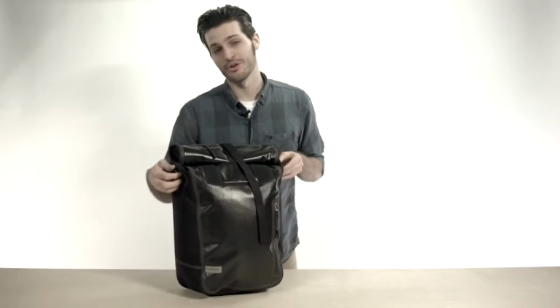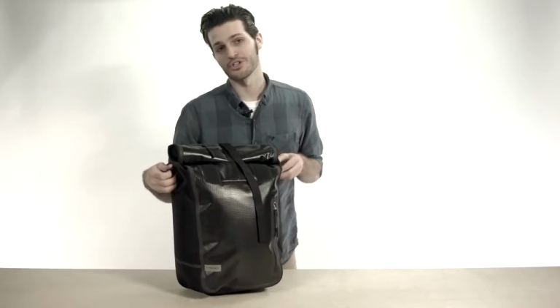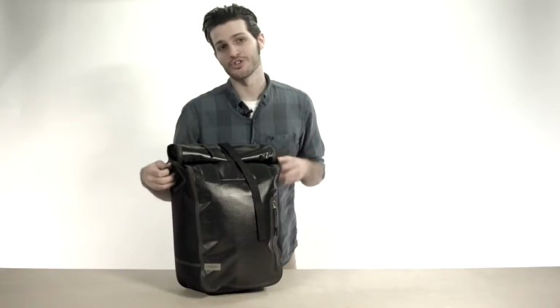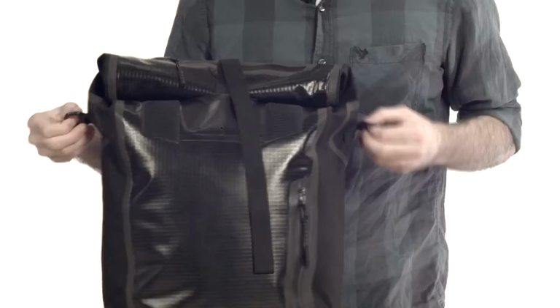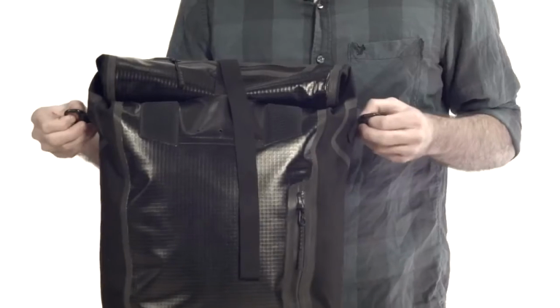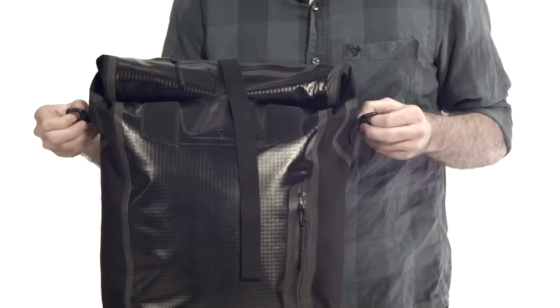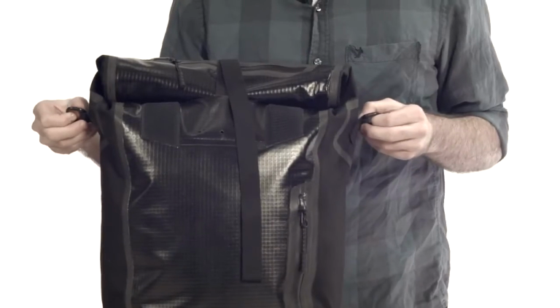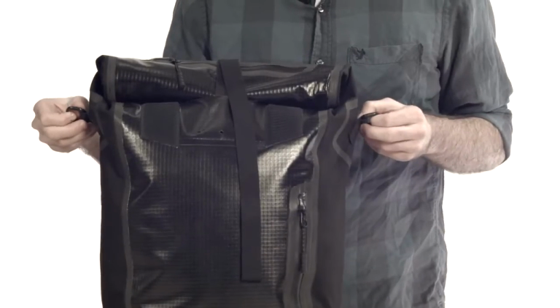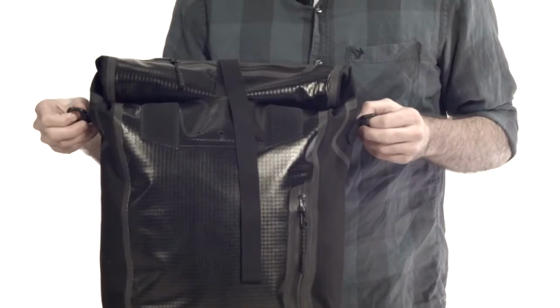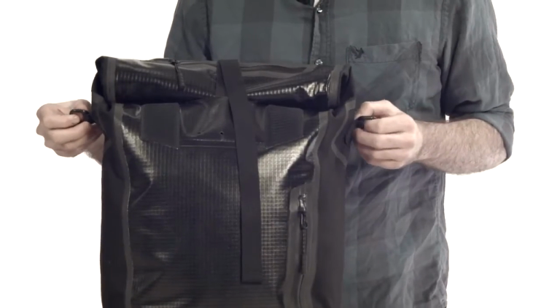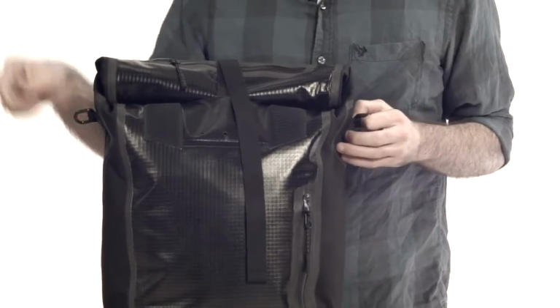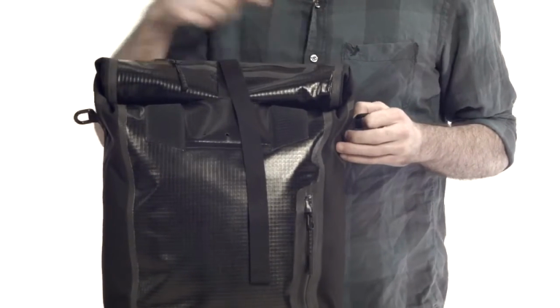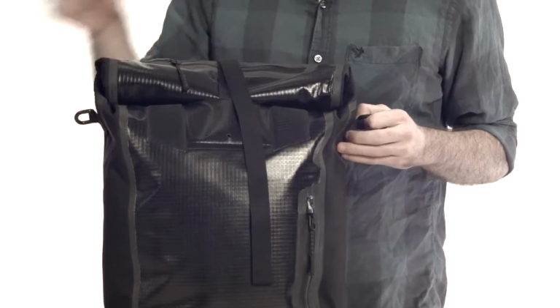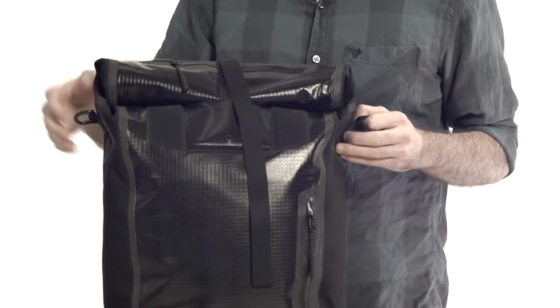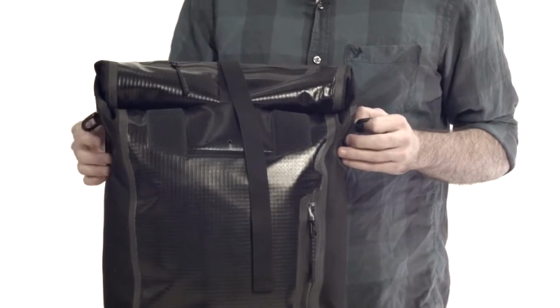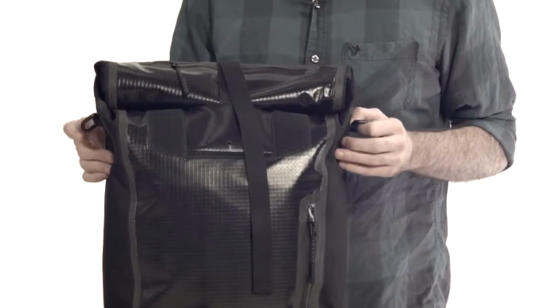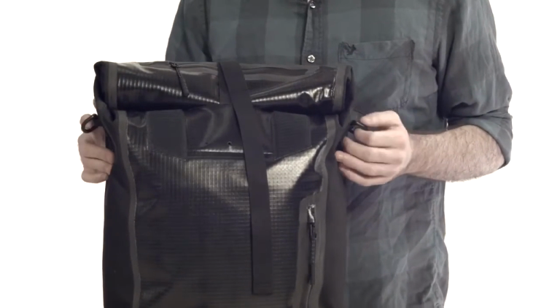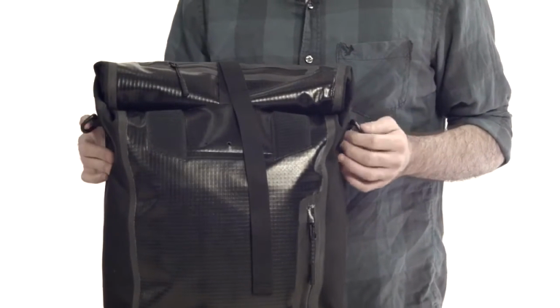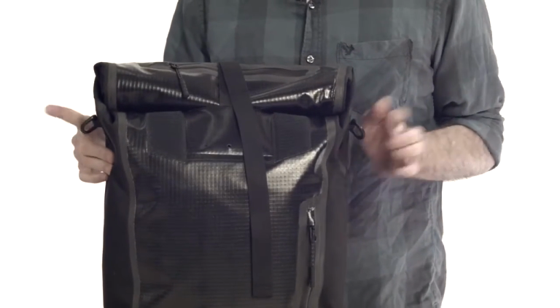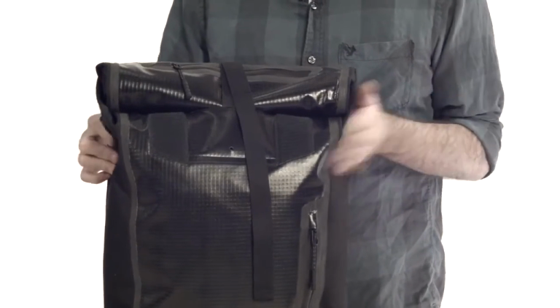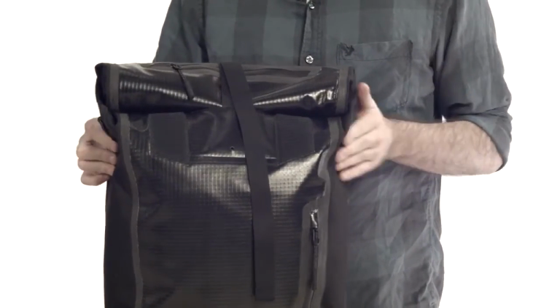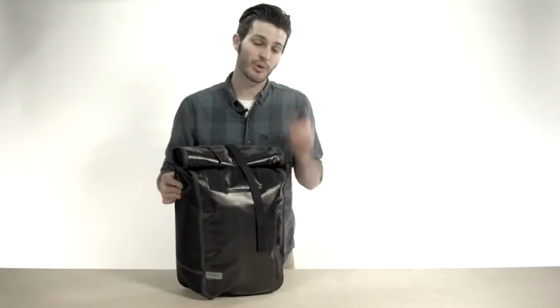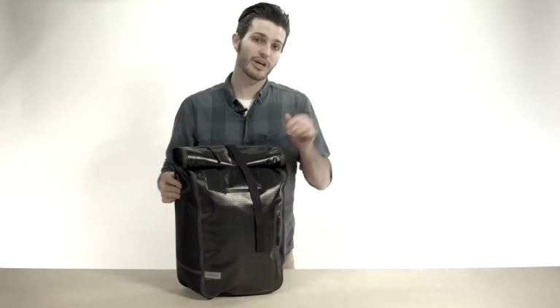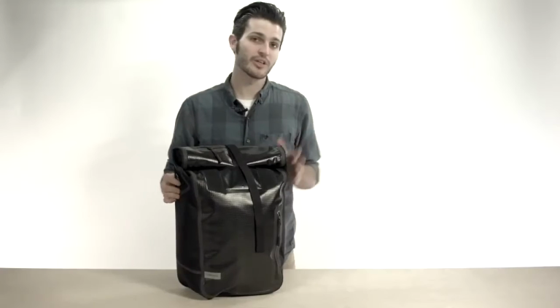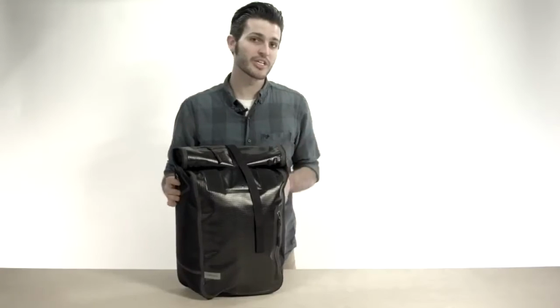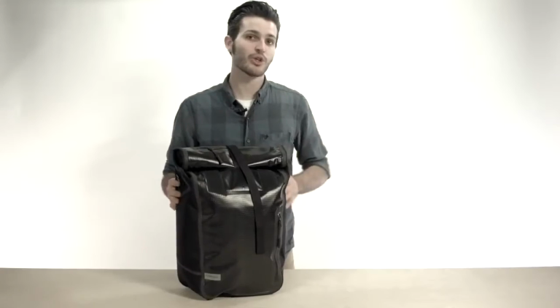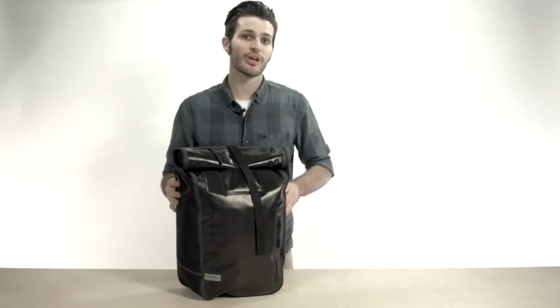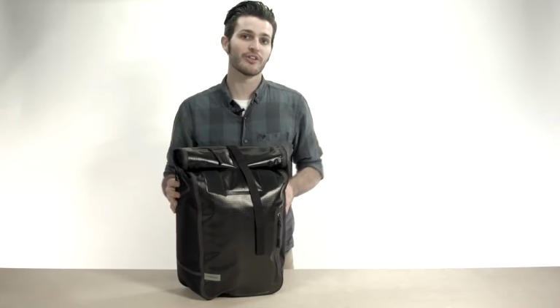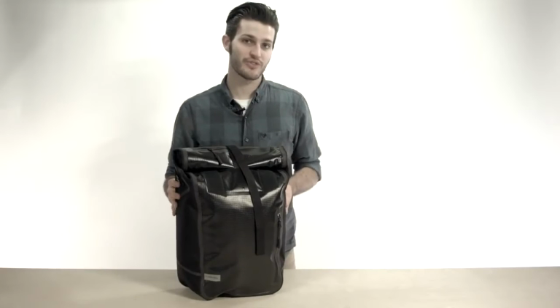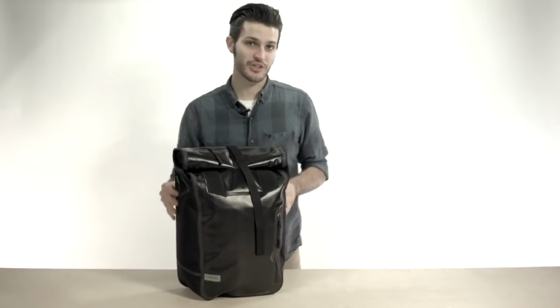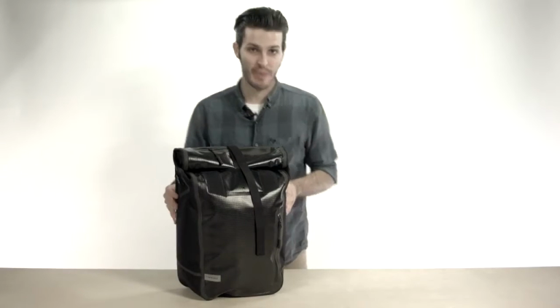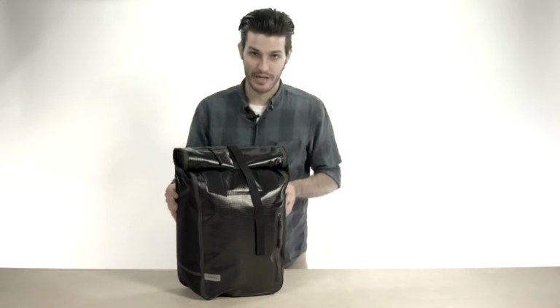You'll notice on the side we've got these D-rings, and that's for the included shoulder strap. Now let's take a look at how this fits on the bike.